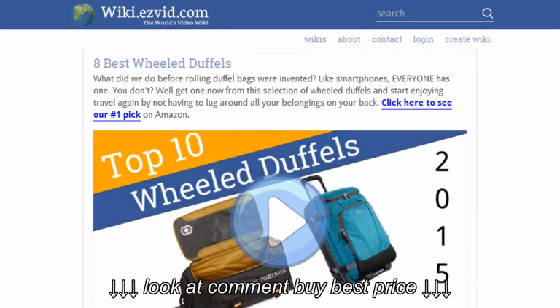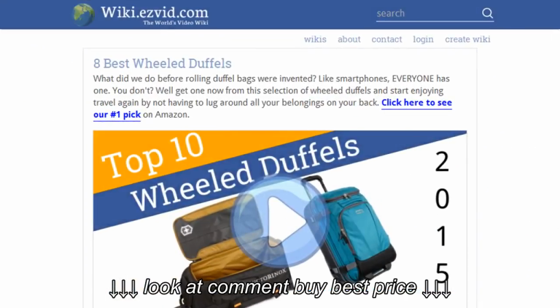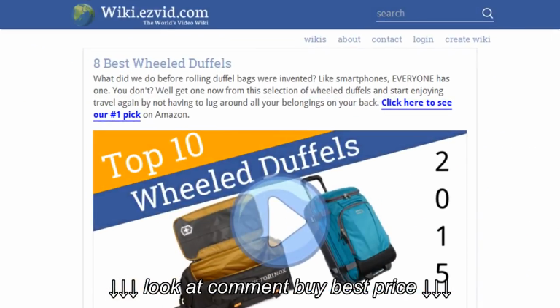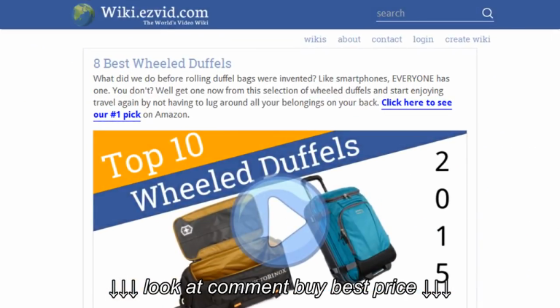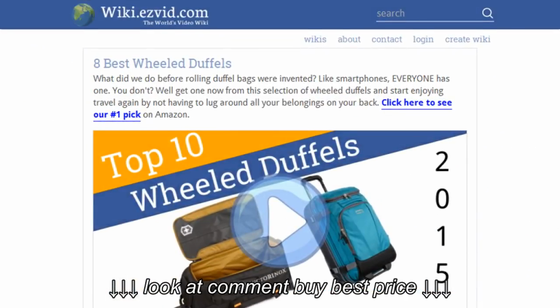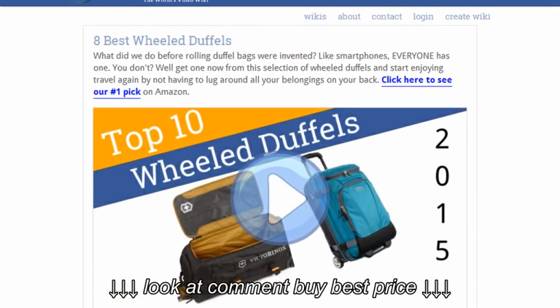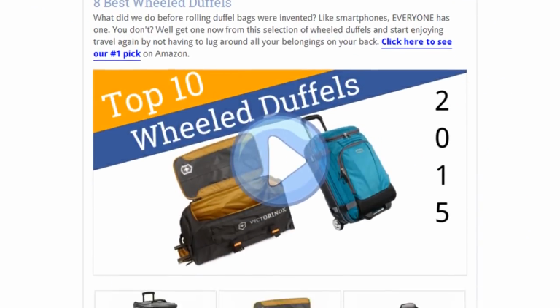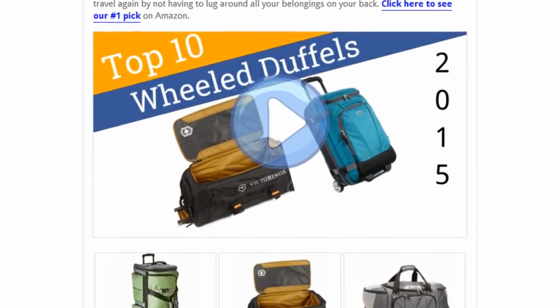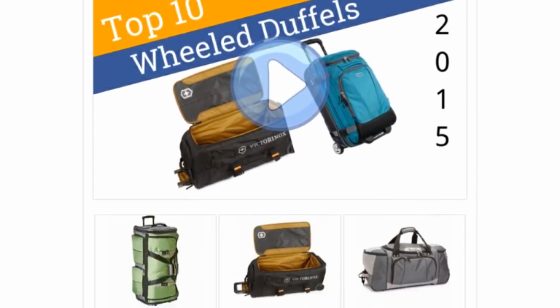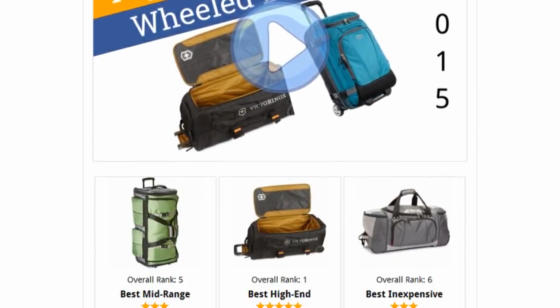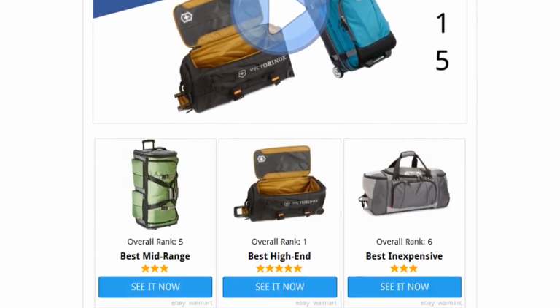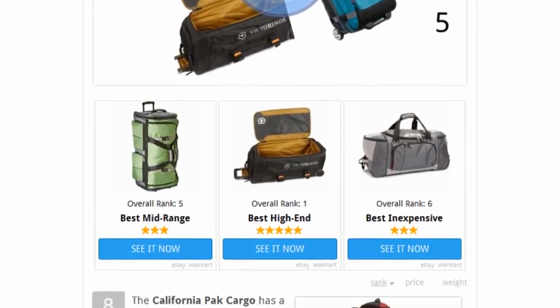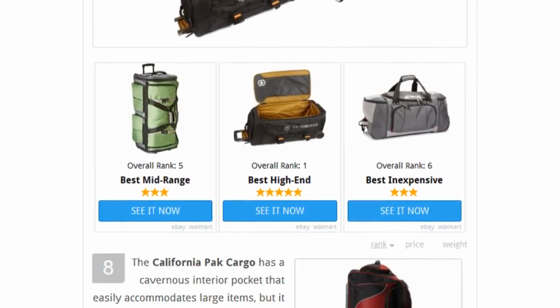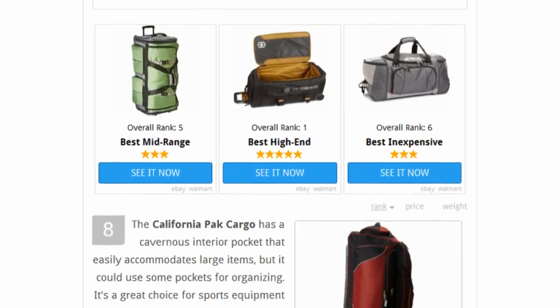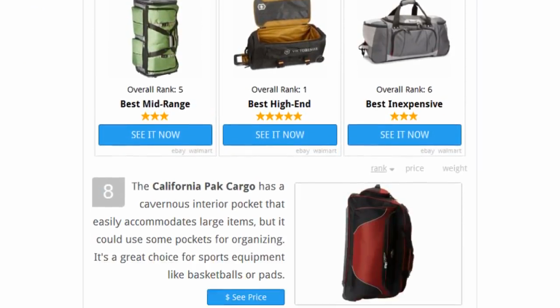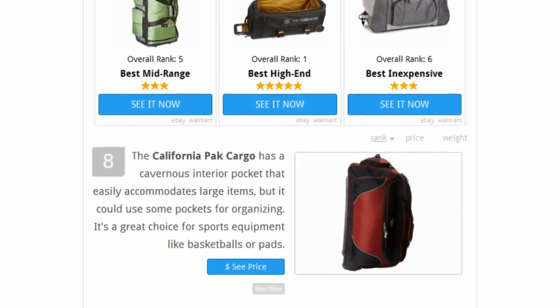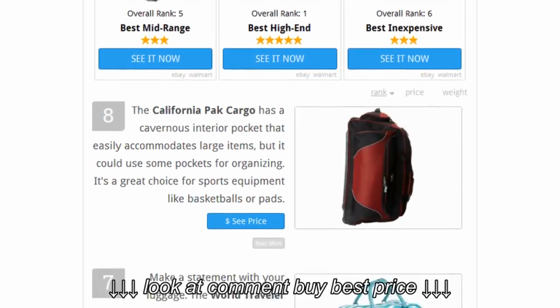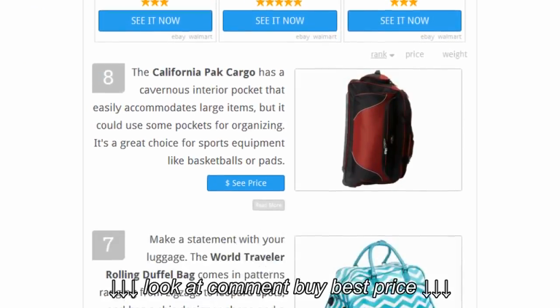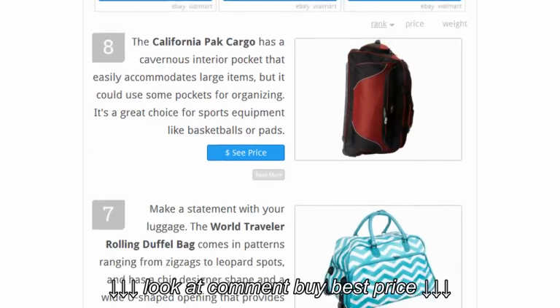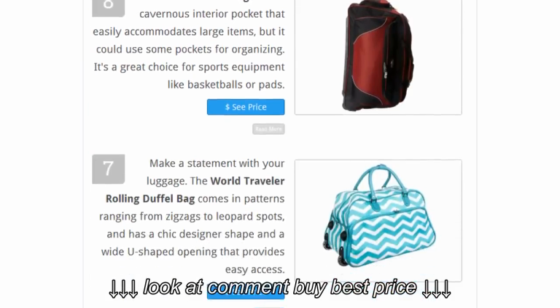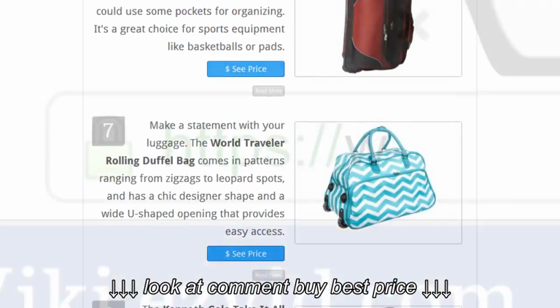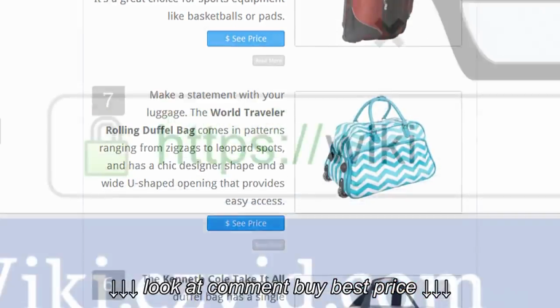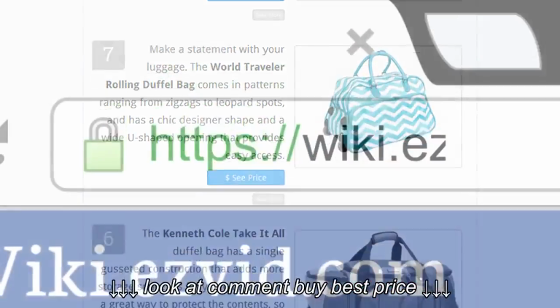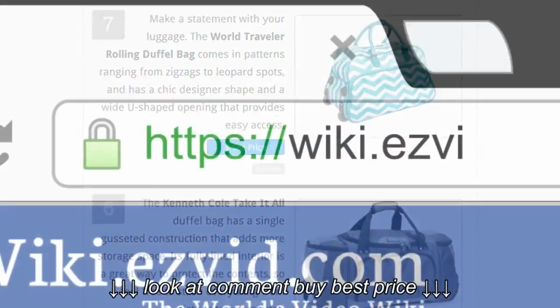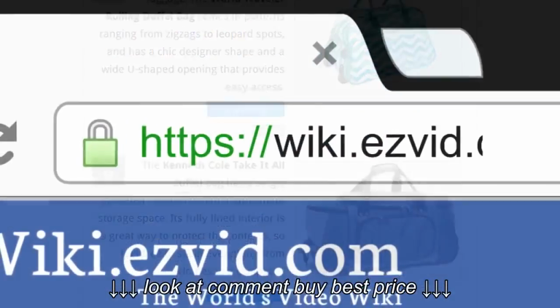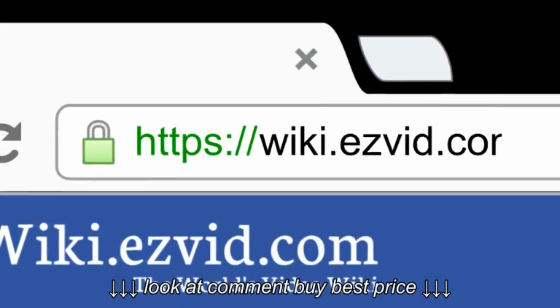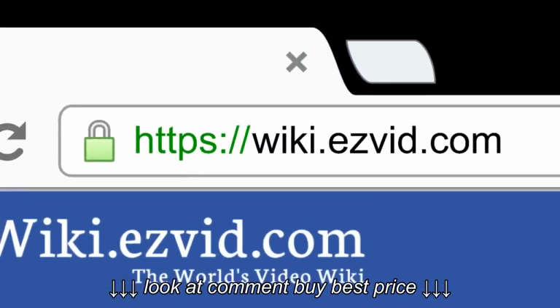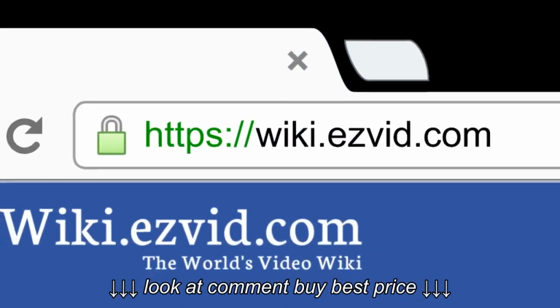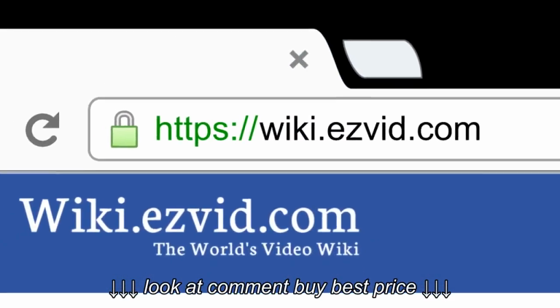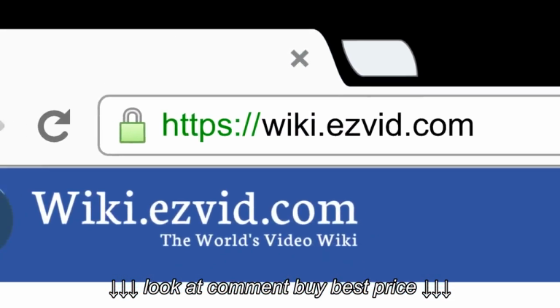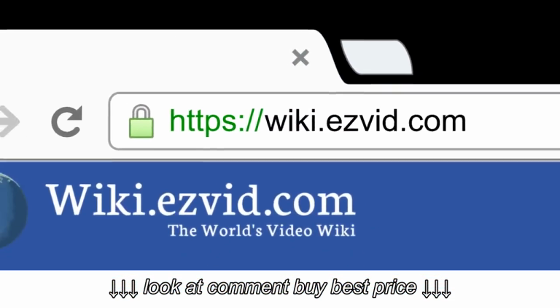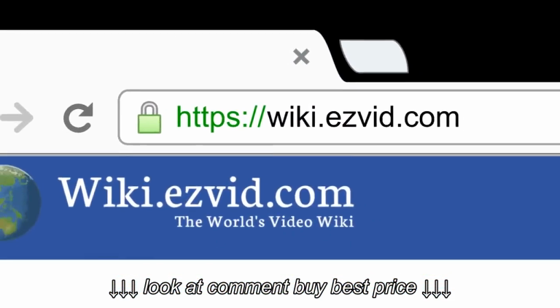To see all this stuff, go to wiki.easyvid.com and search for wheeled duffles, or click beneath this video.